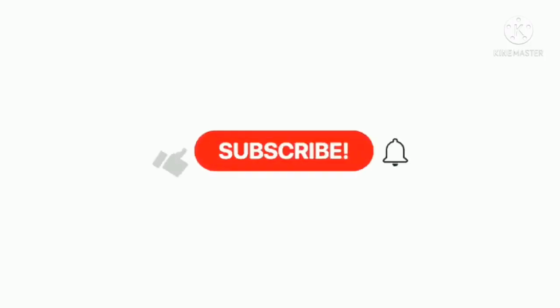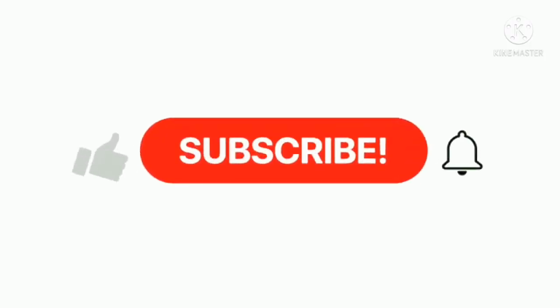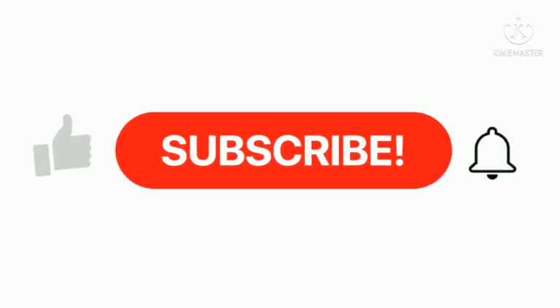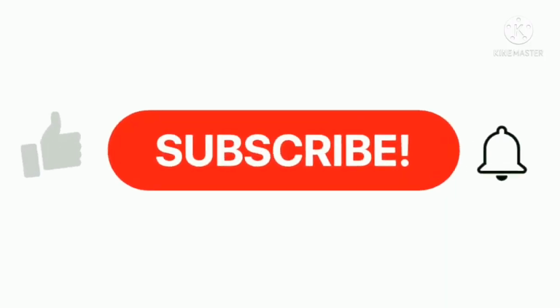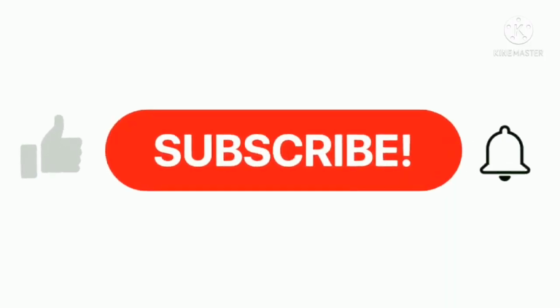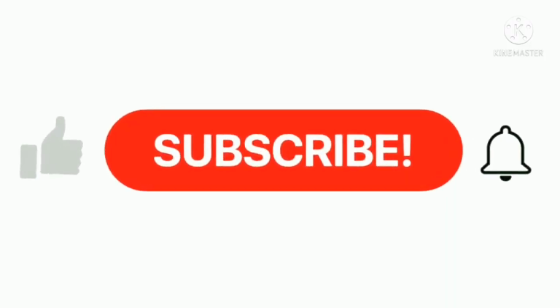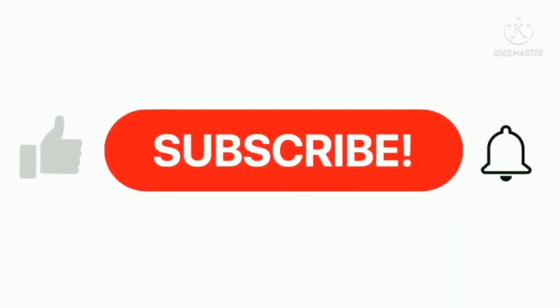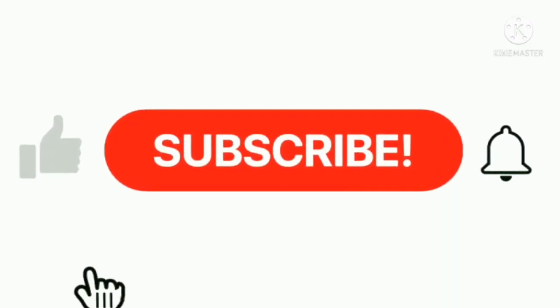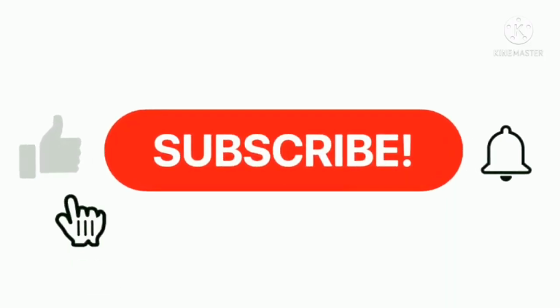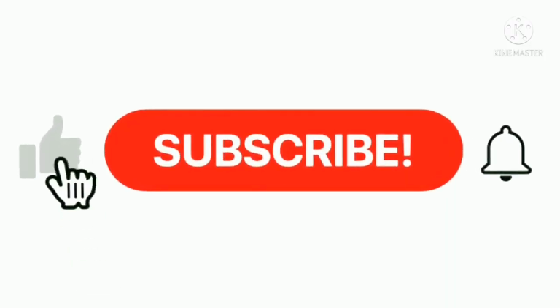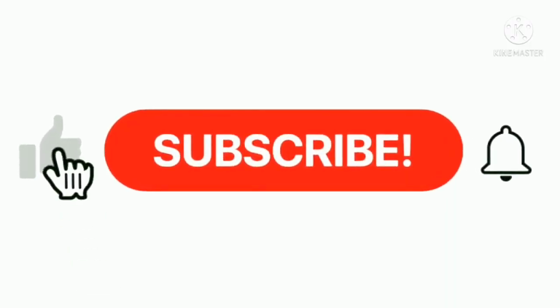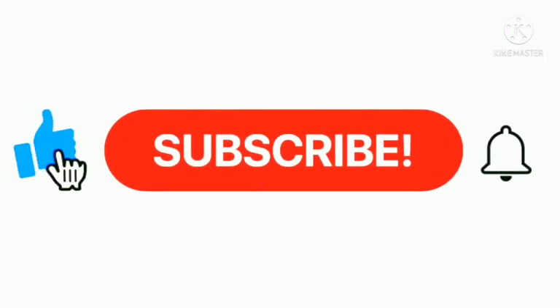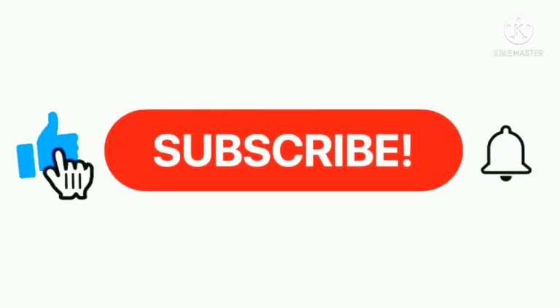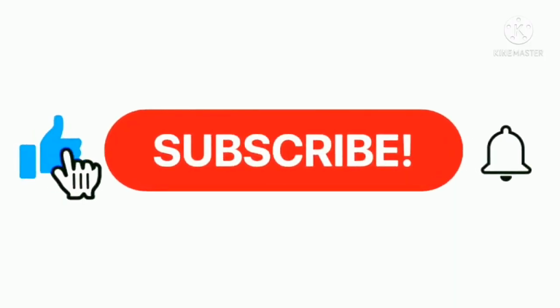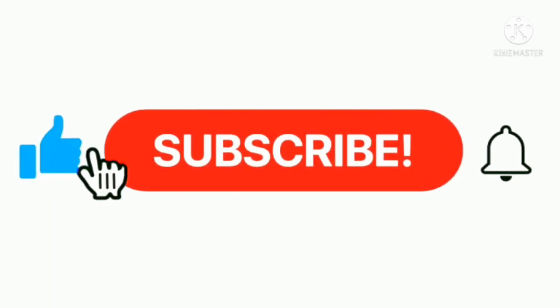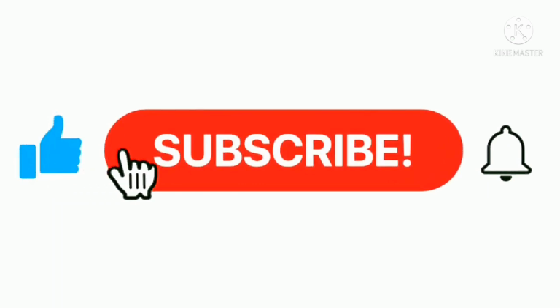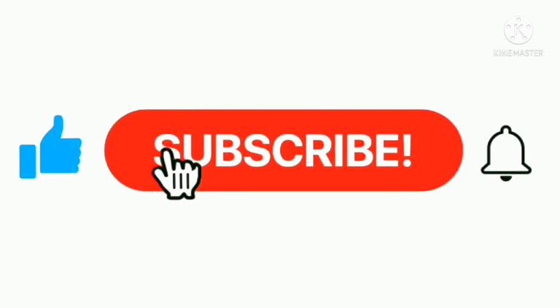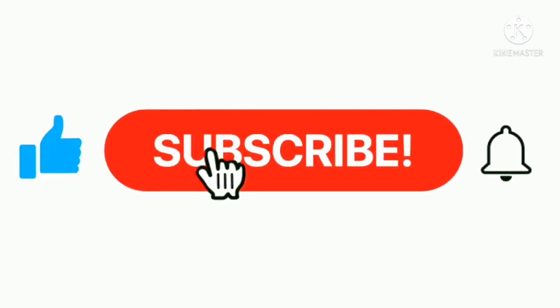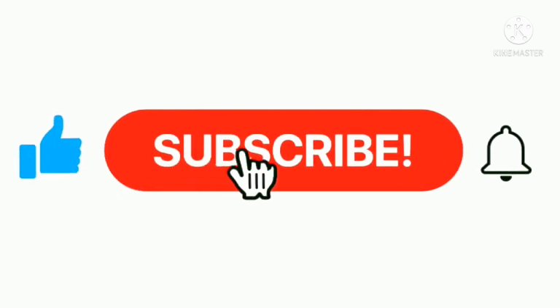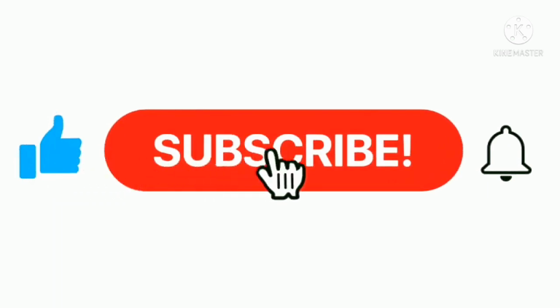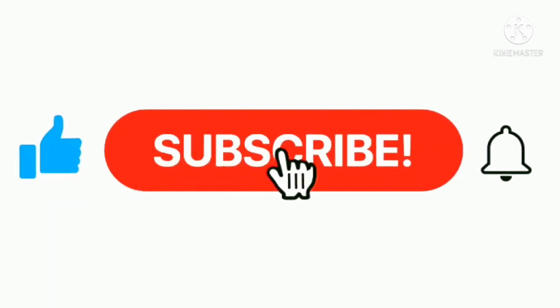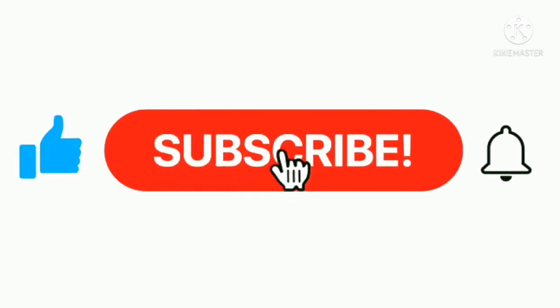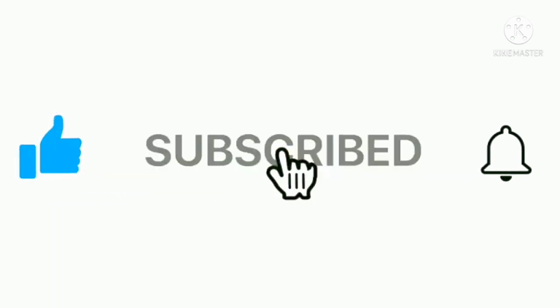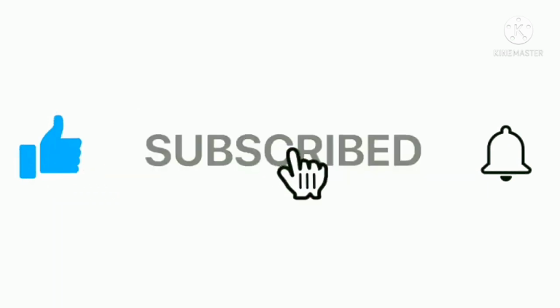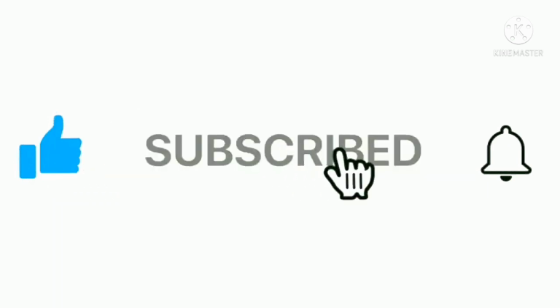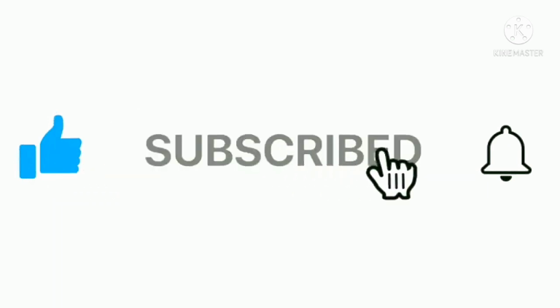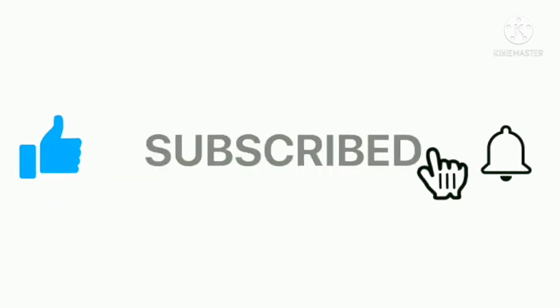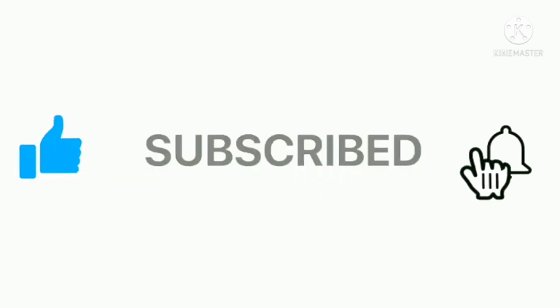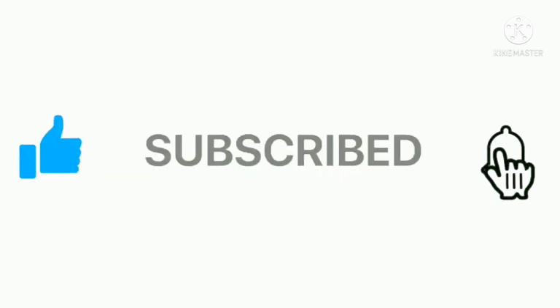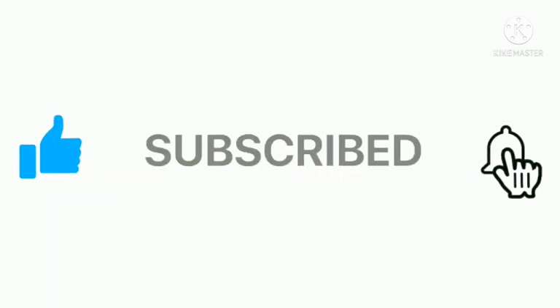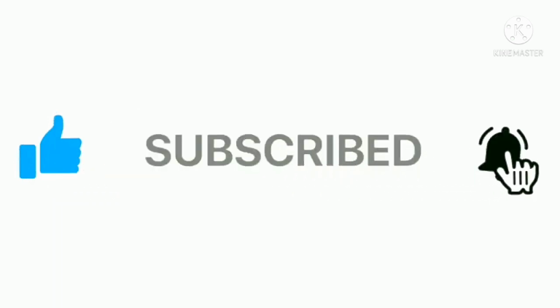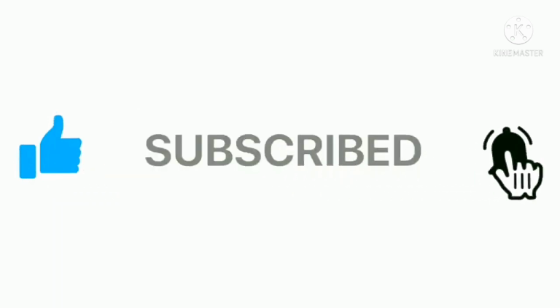Don't forget to subscribe to our channel and support us.